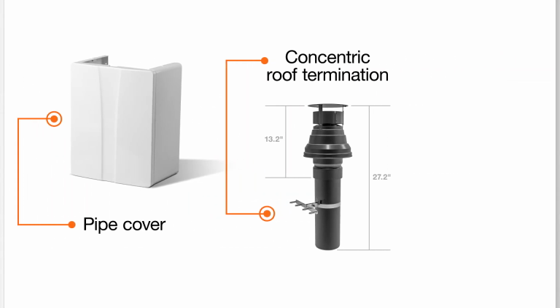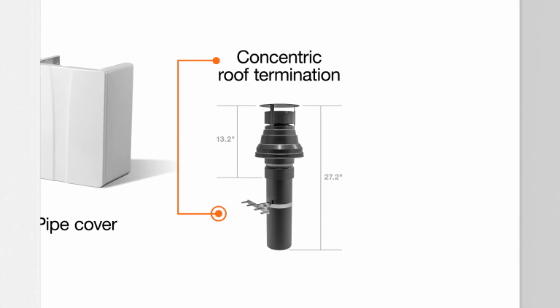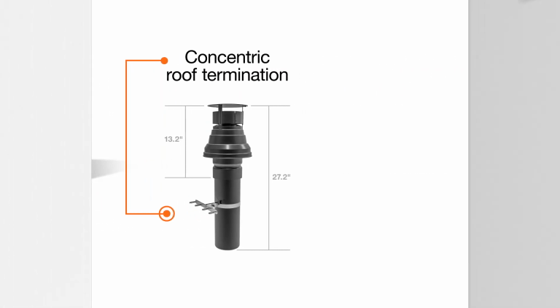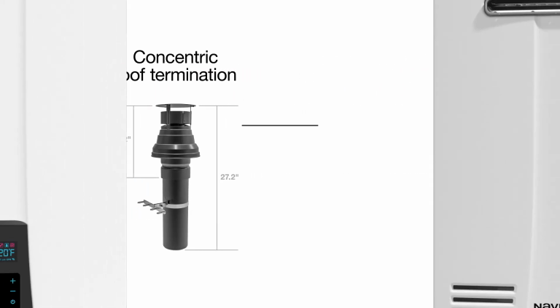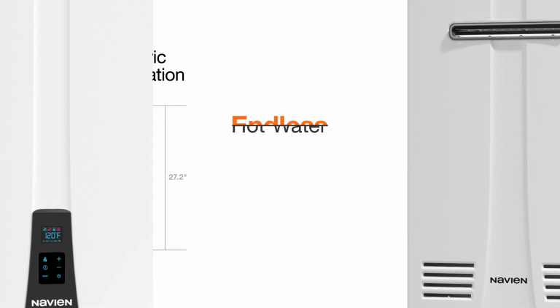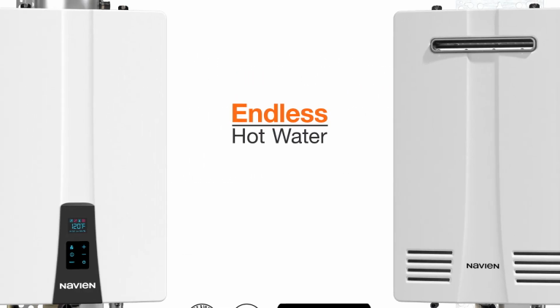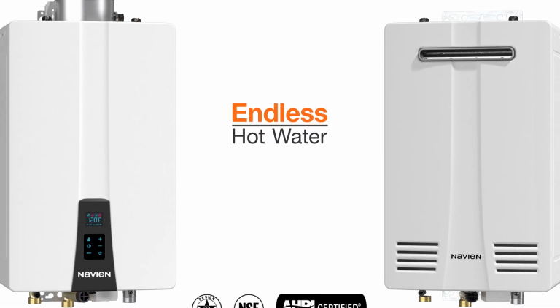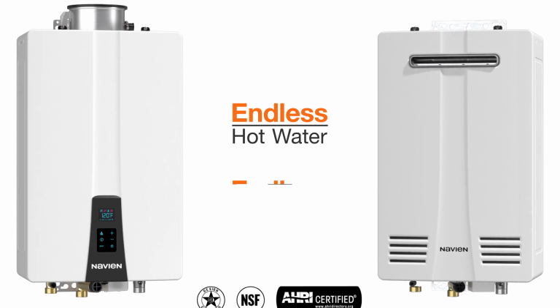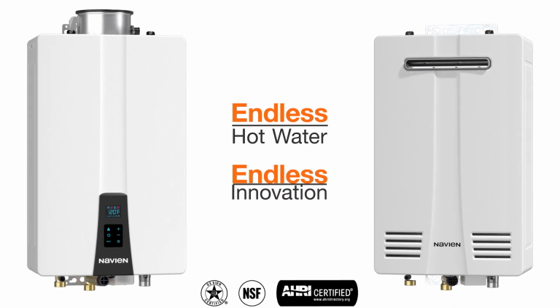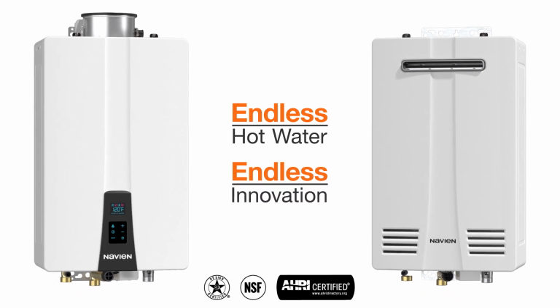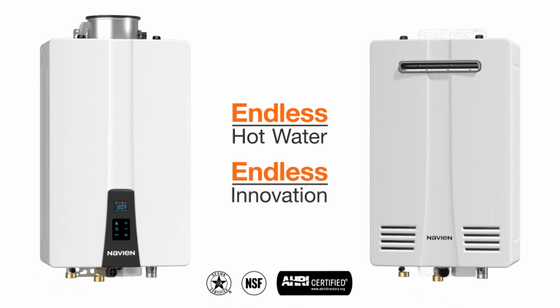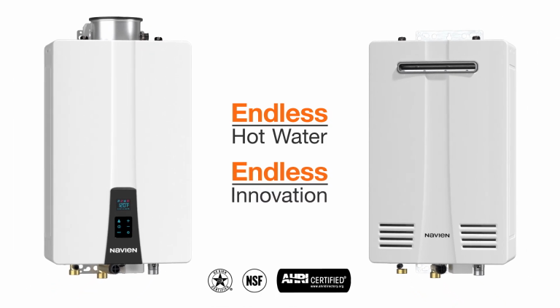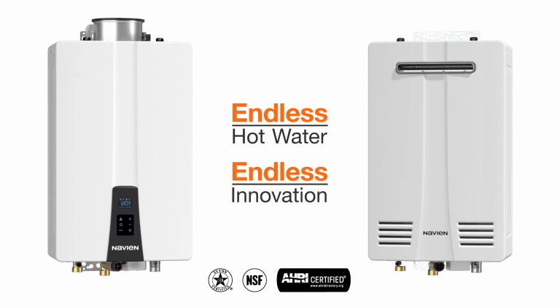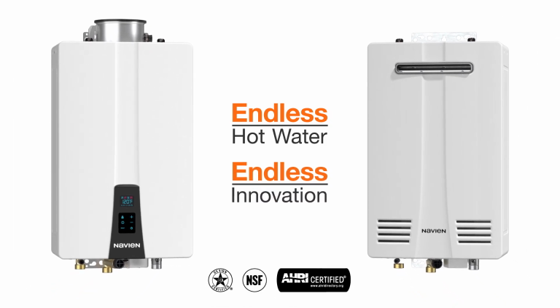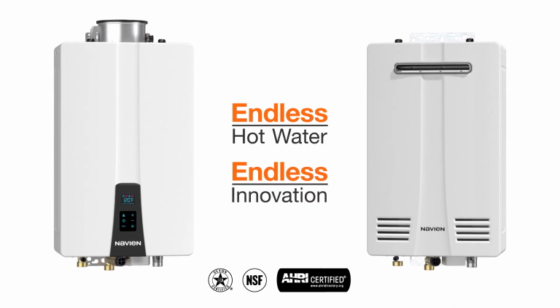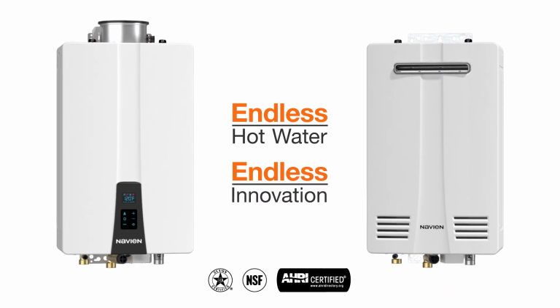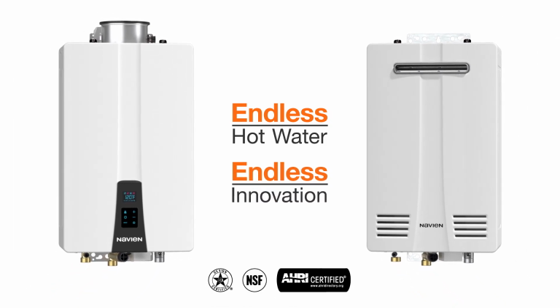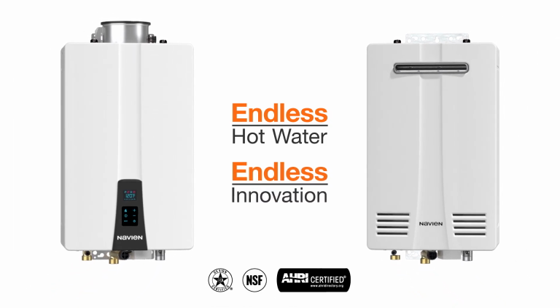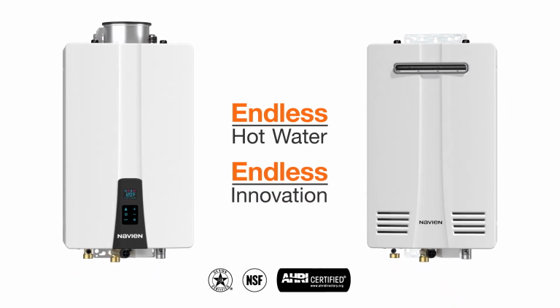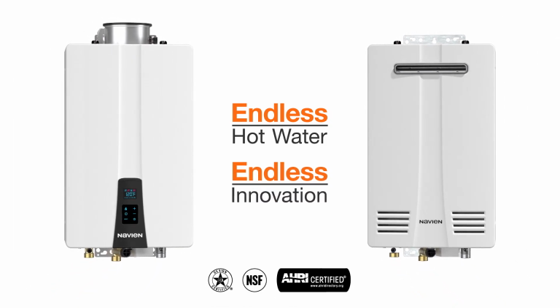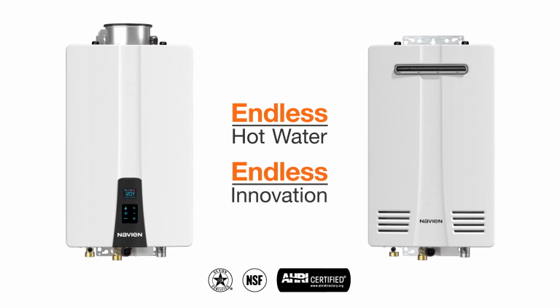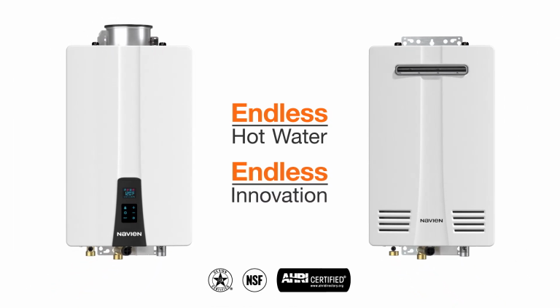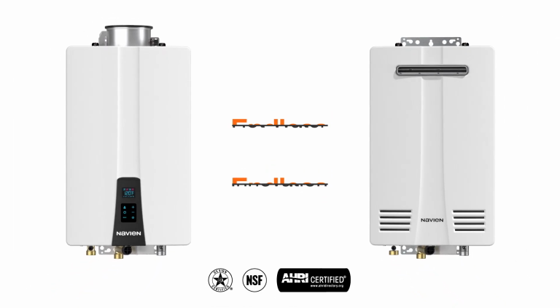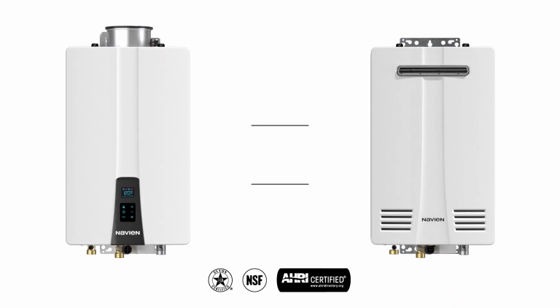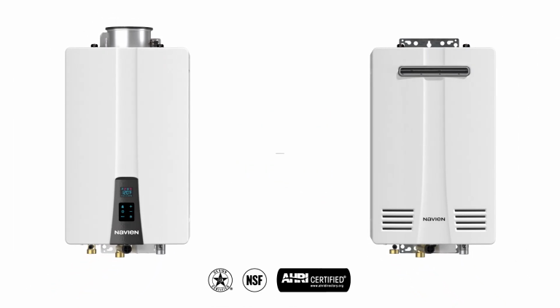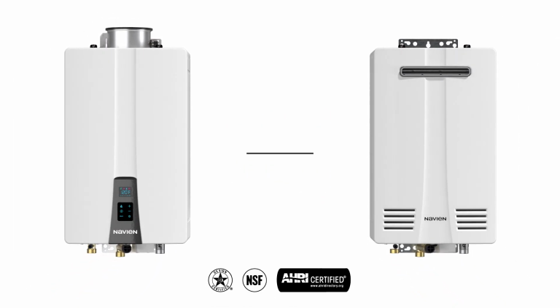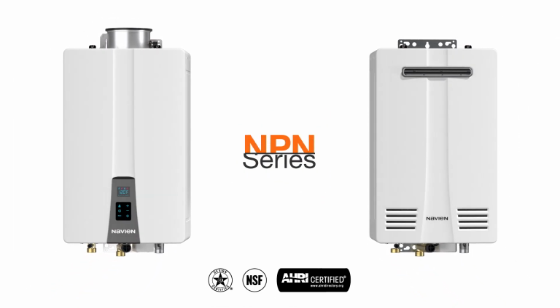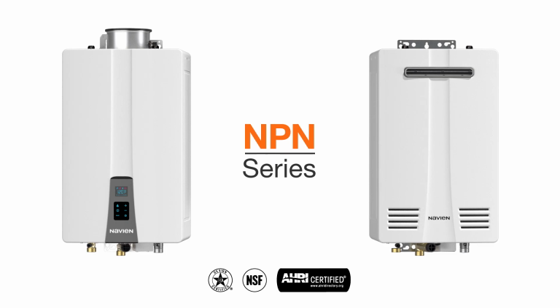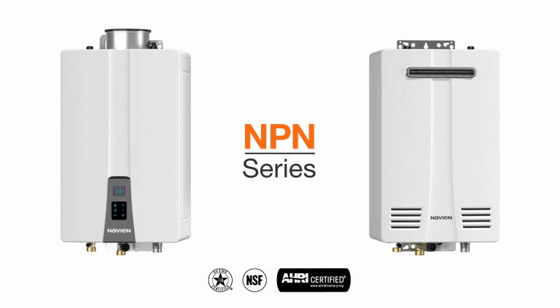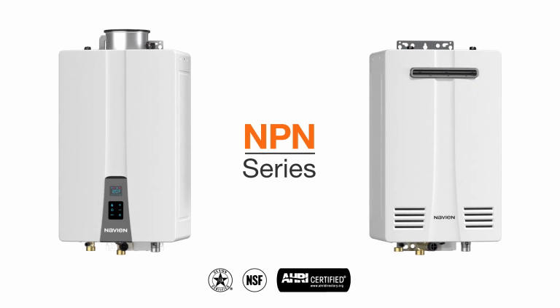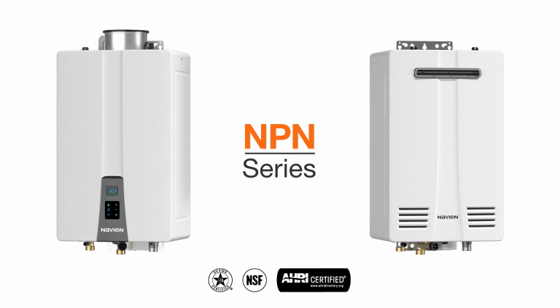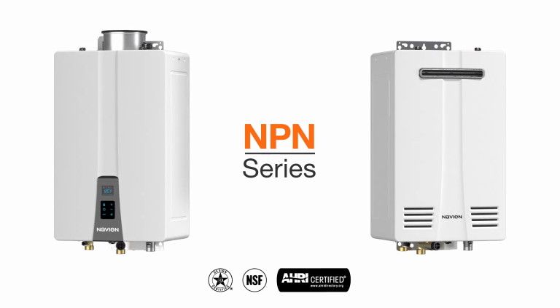Endless hot water, endless innovation. Non-condensing tankless ingenuity. The NPN series from Navion.